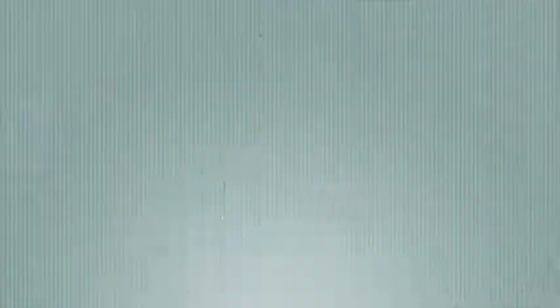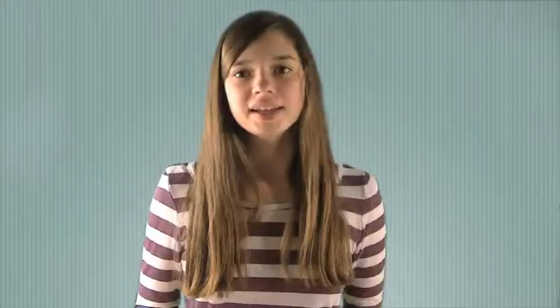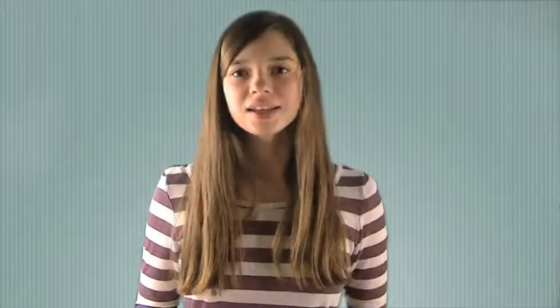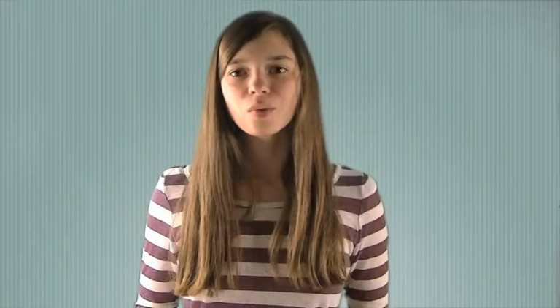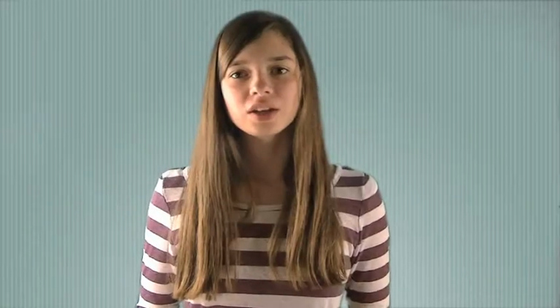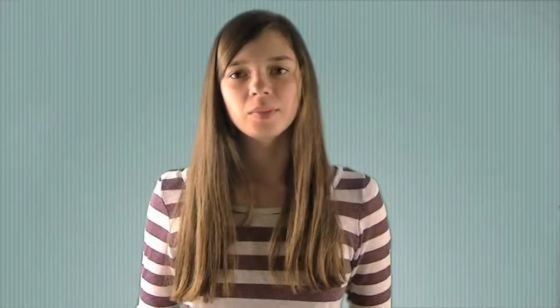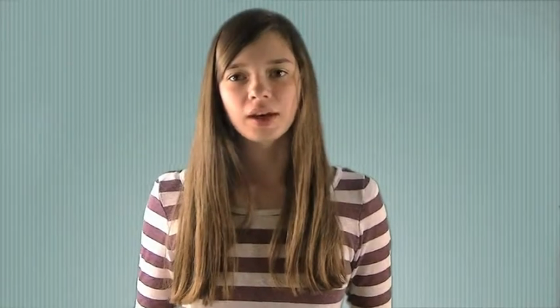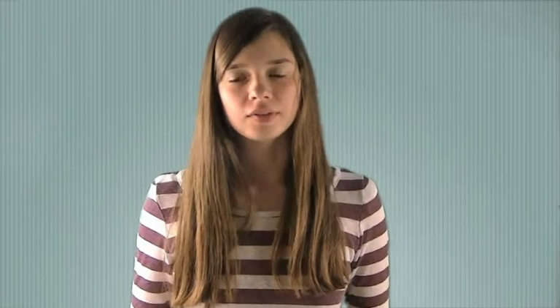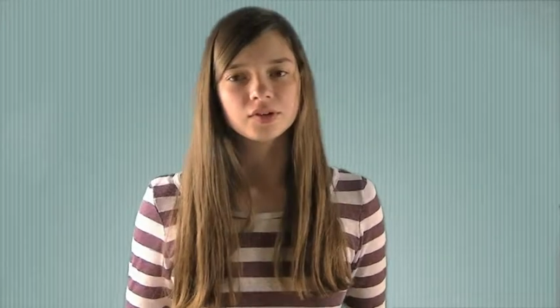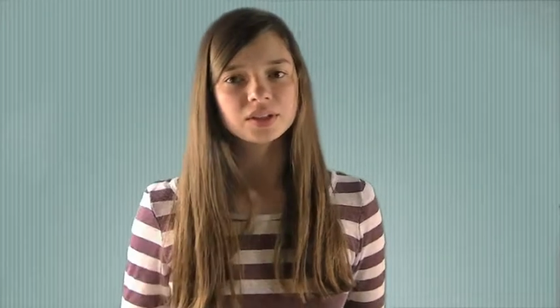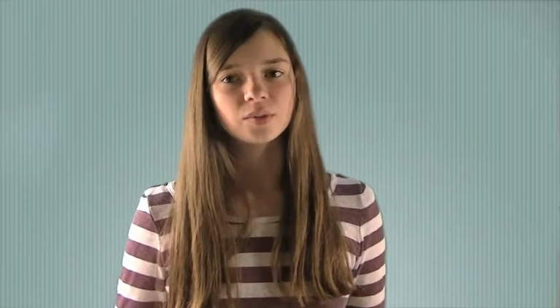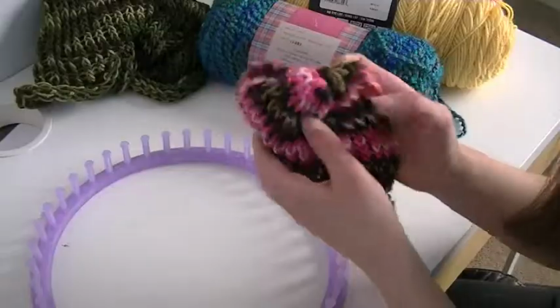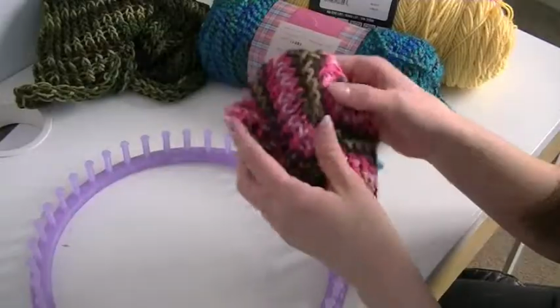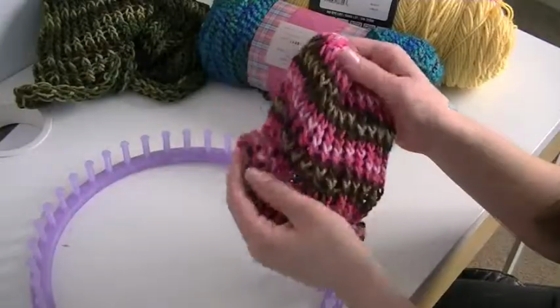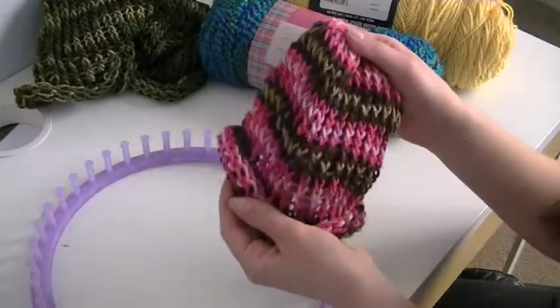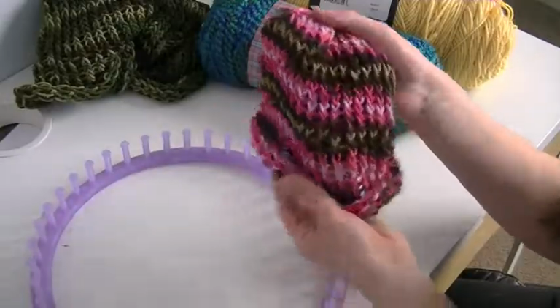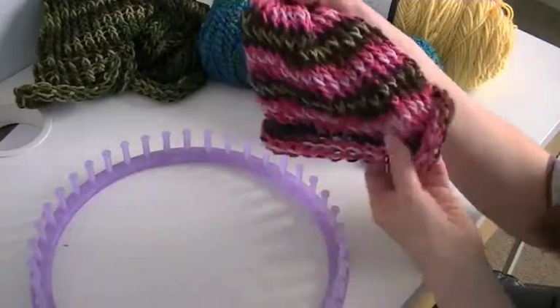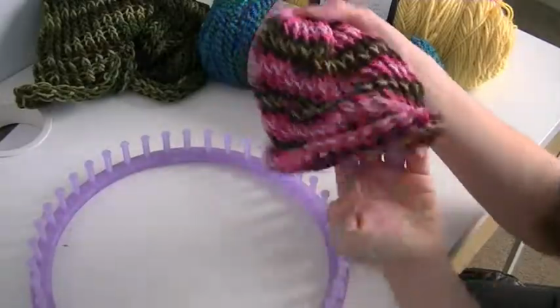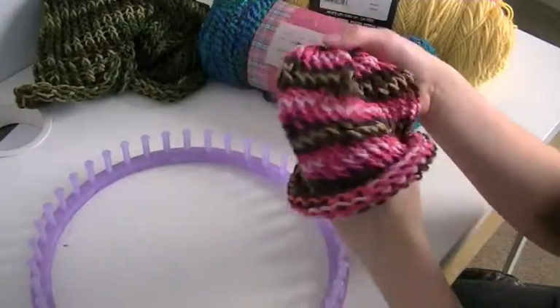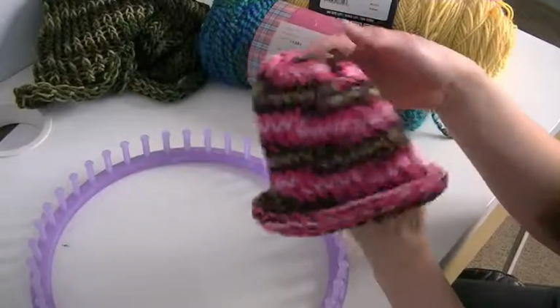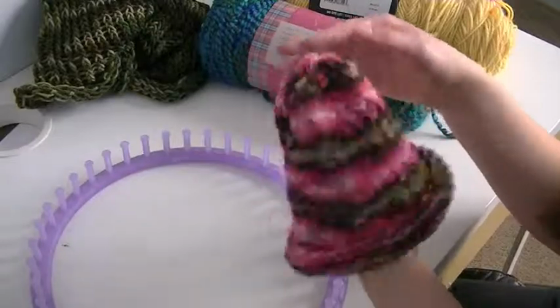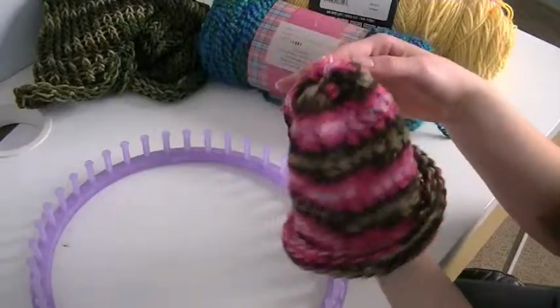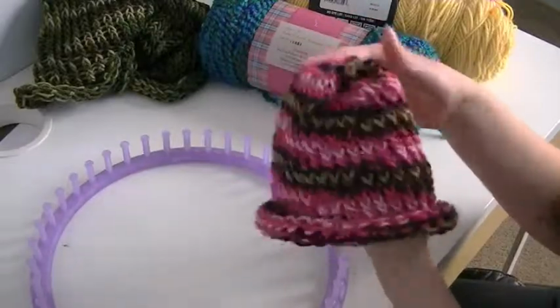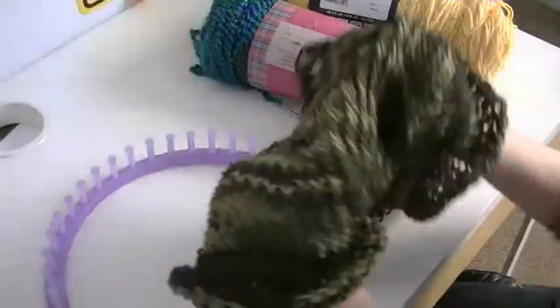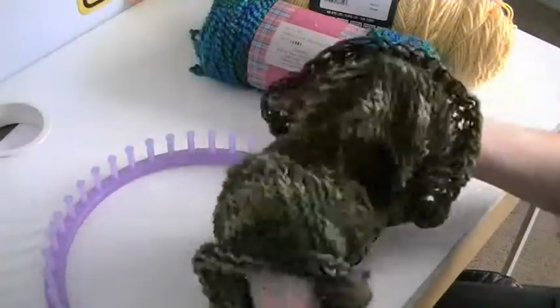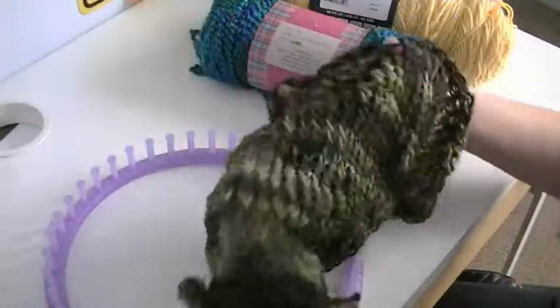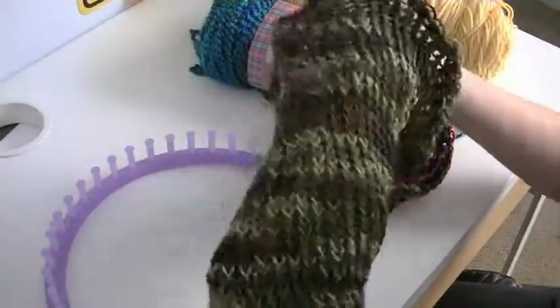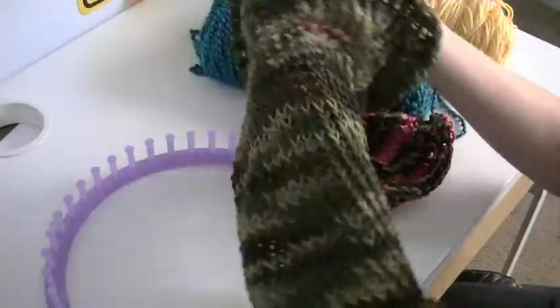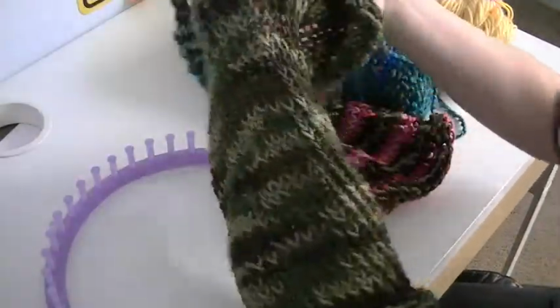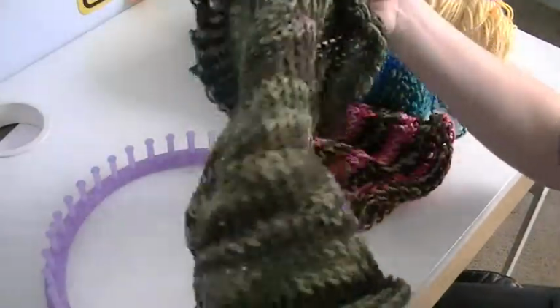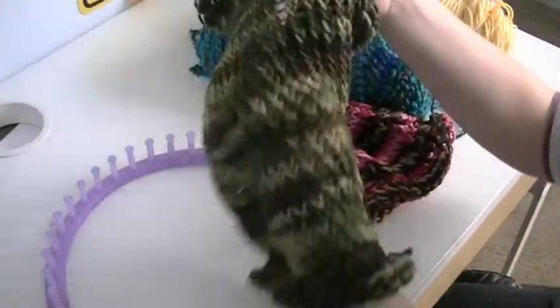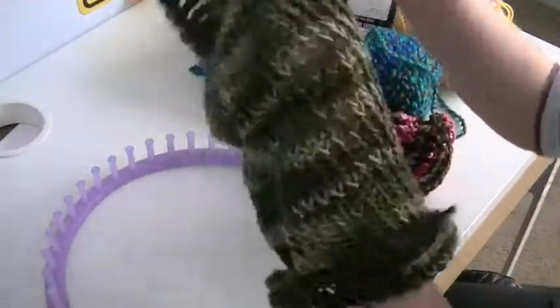Knitting — what can you make out of it? It's really simple. You can make scarves, you can make hats, you can make any type of clothing, basically.